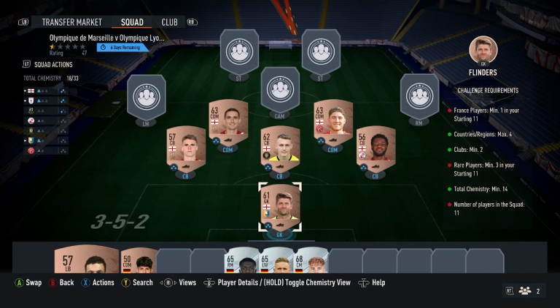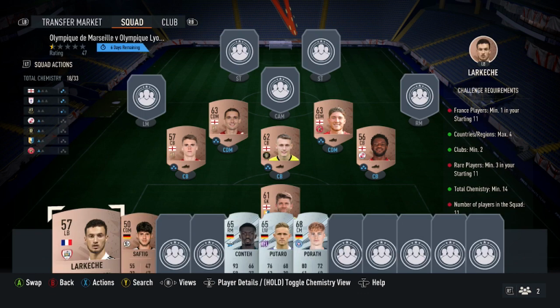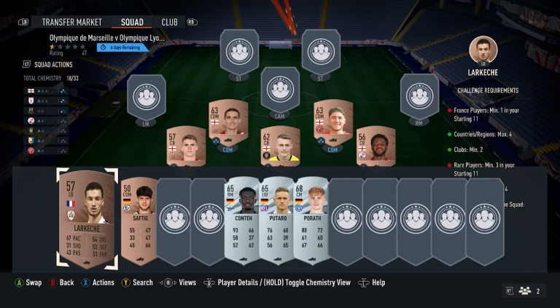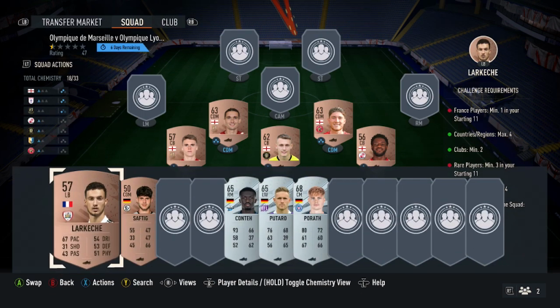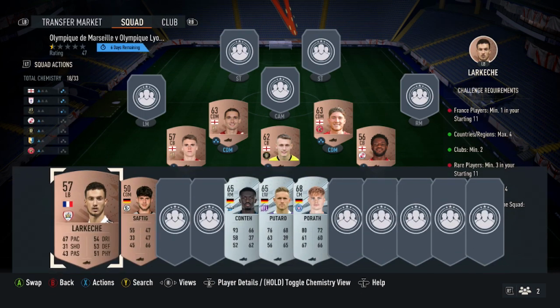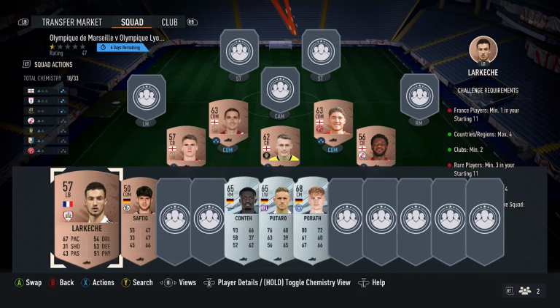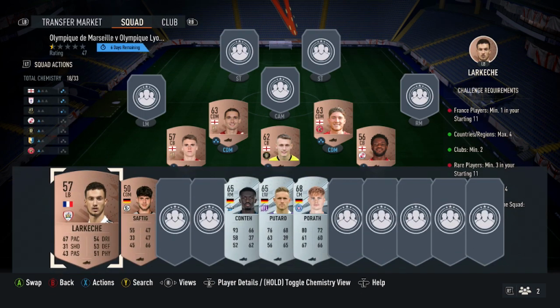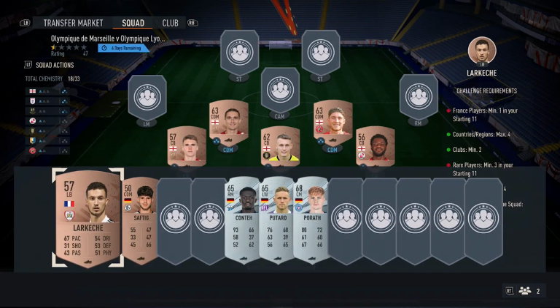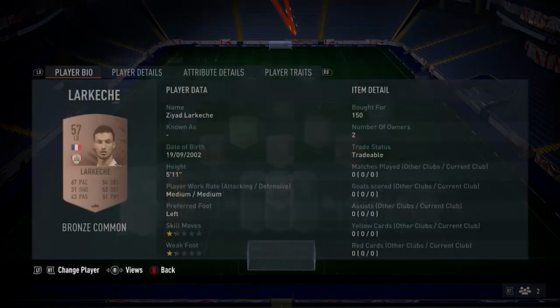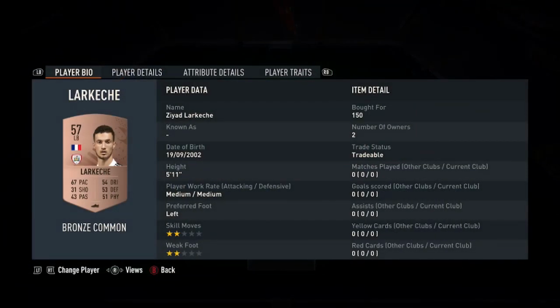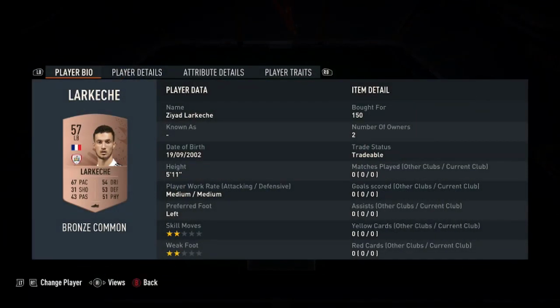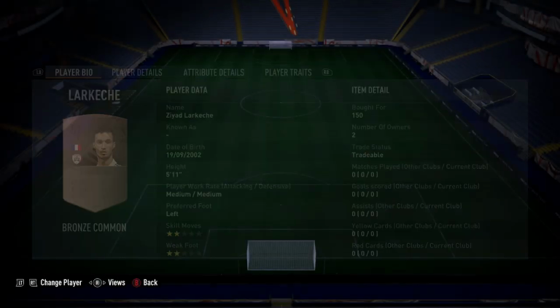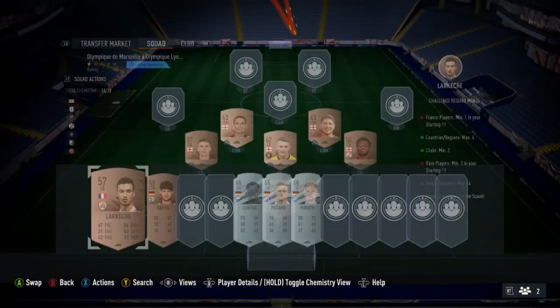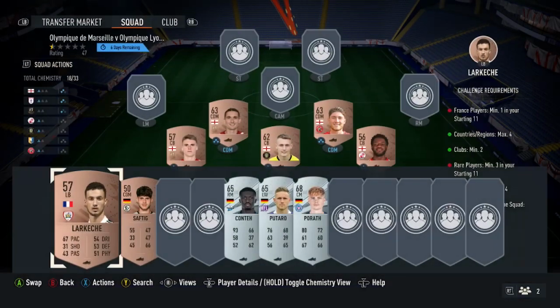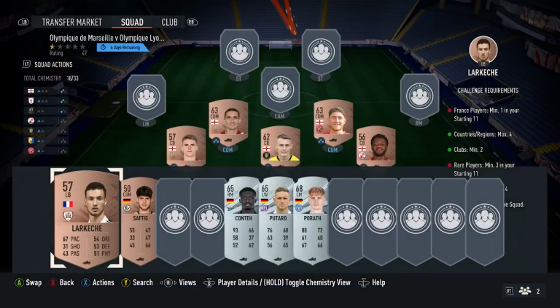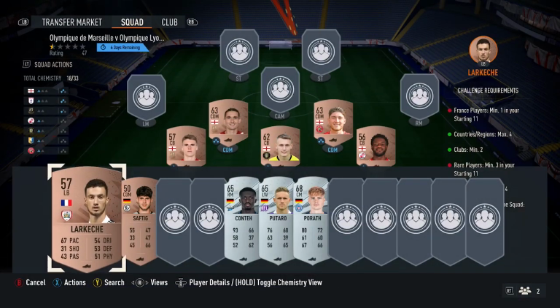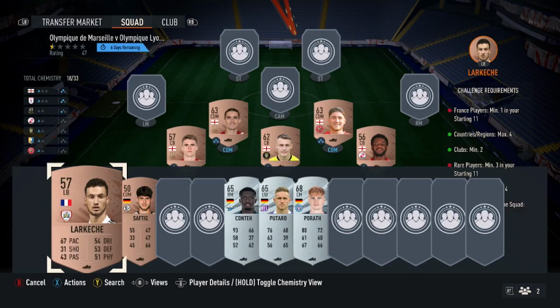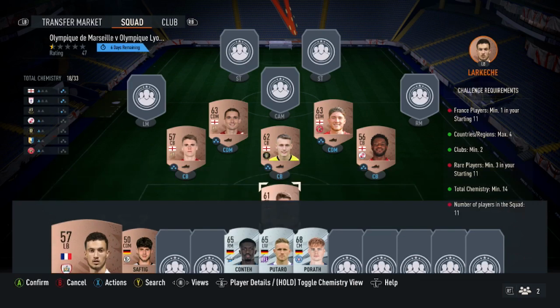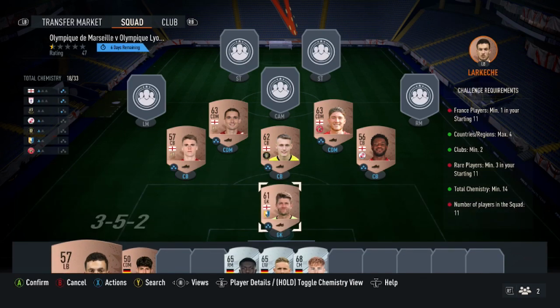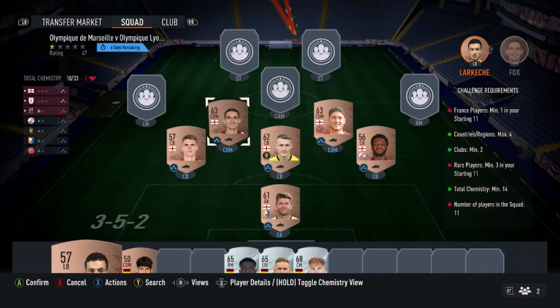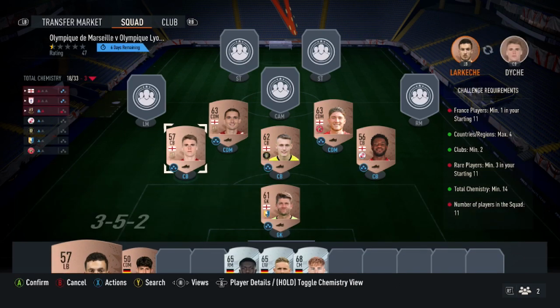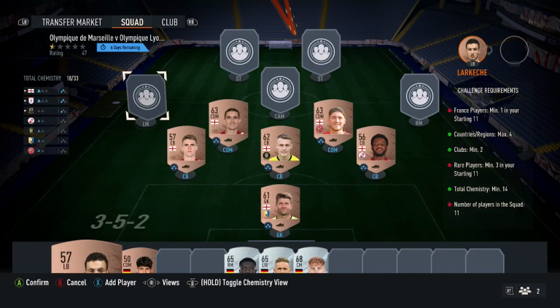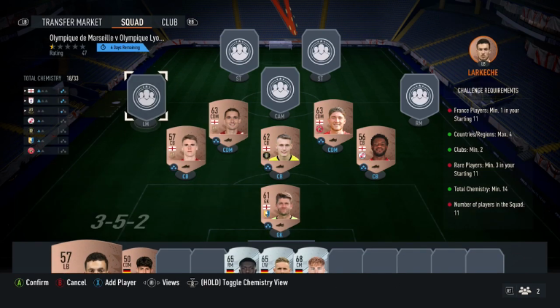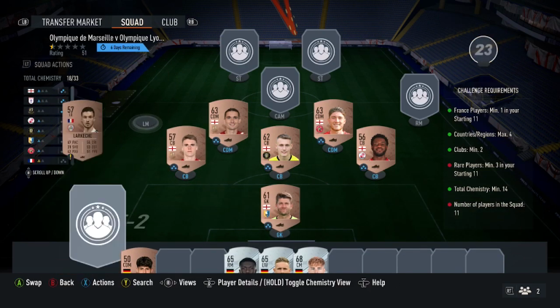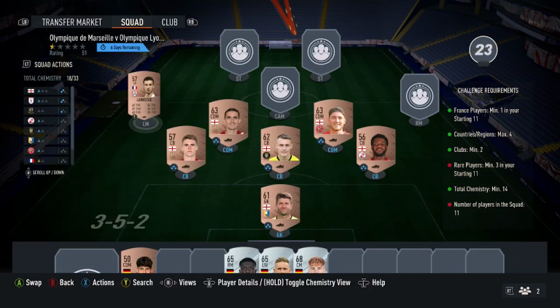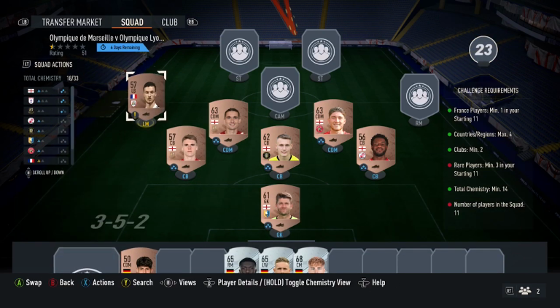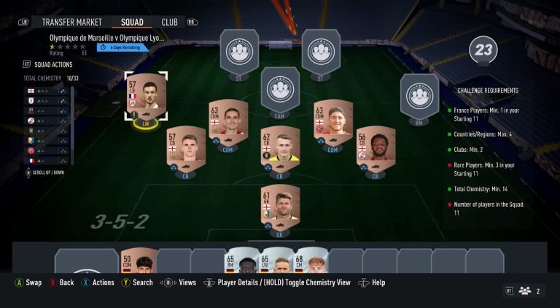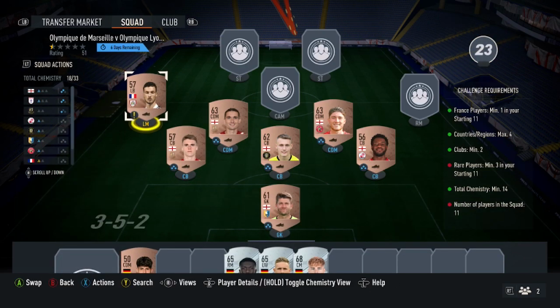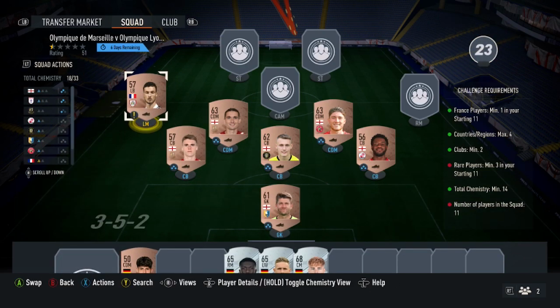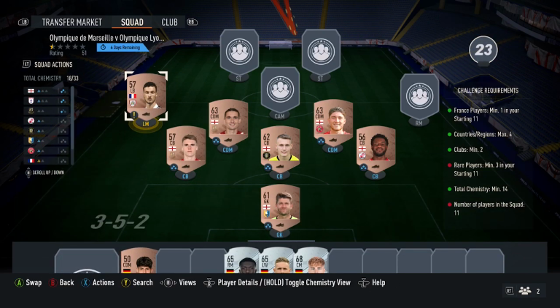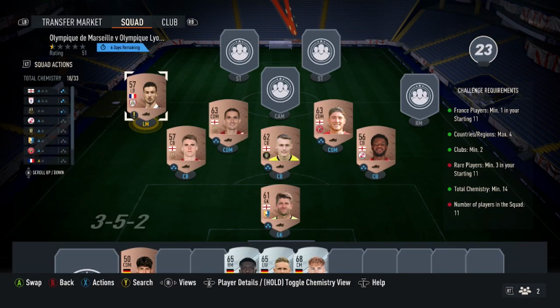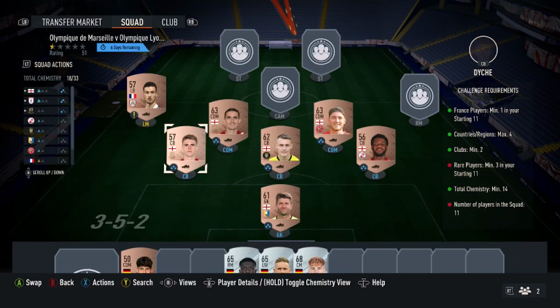Next up, you need the one French player, so just pick up the cheapest one off the market for around 150 coins. That gets the French requirement done.